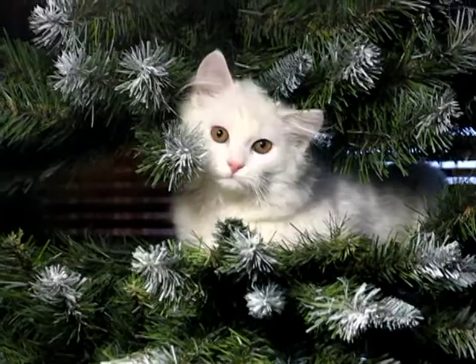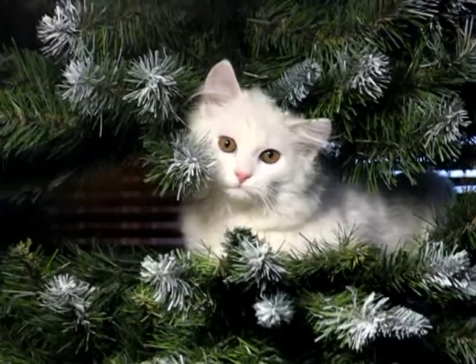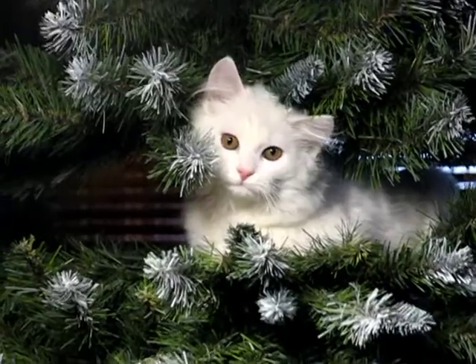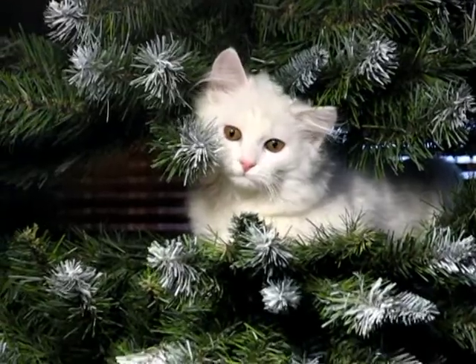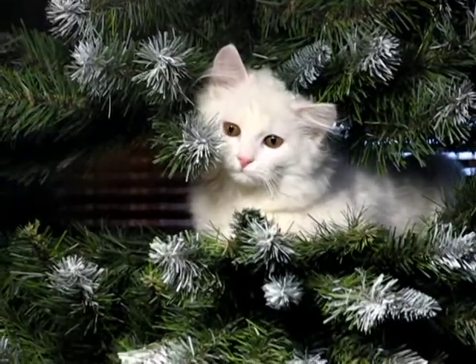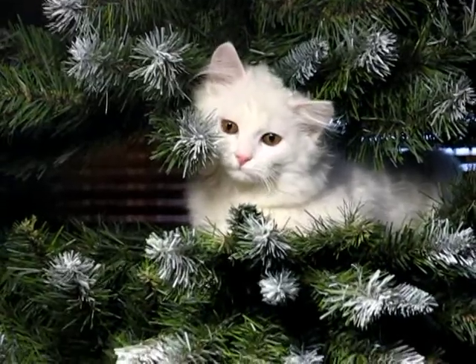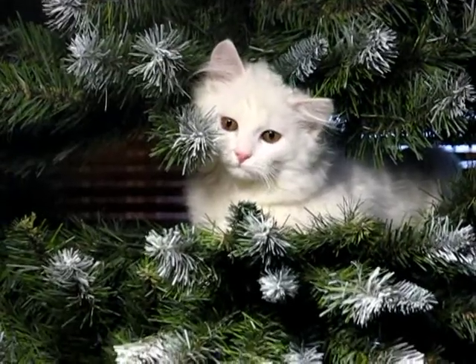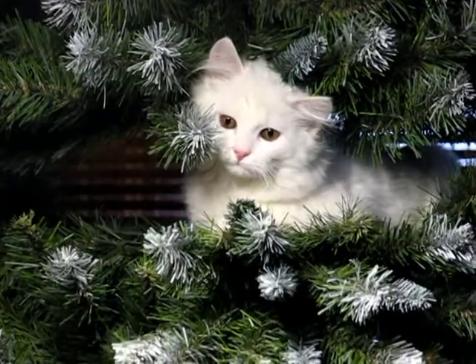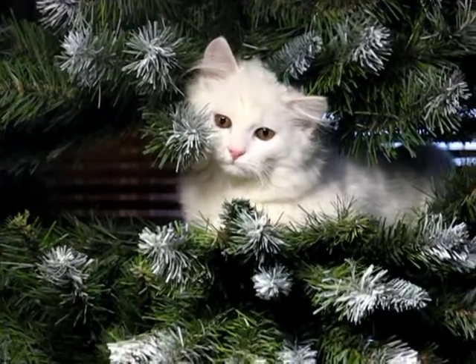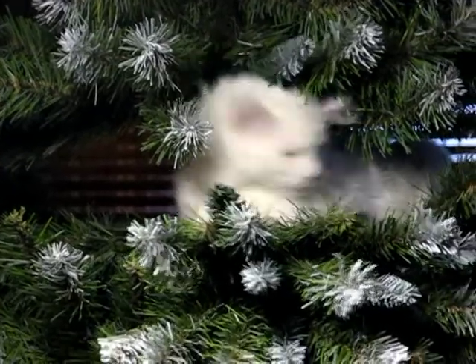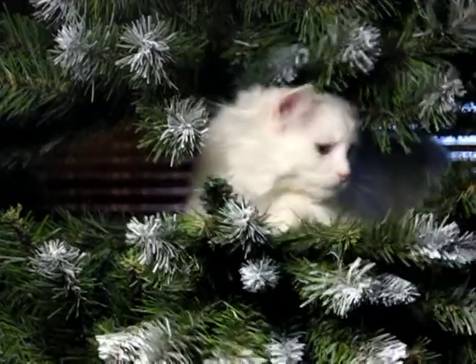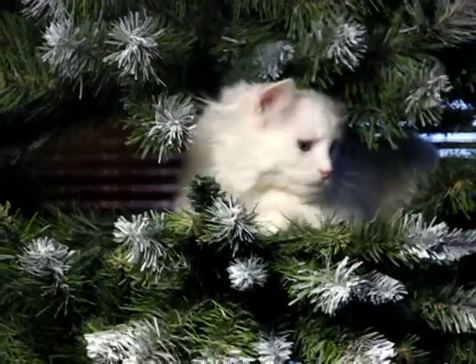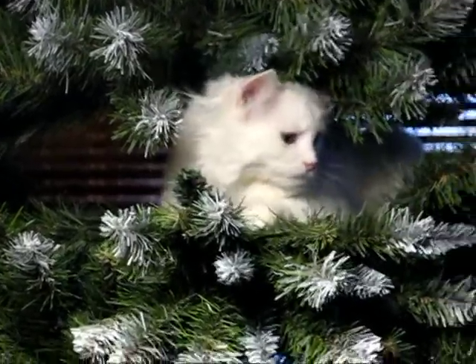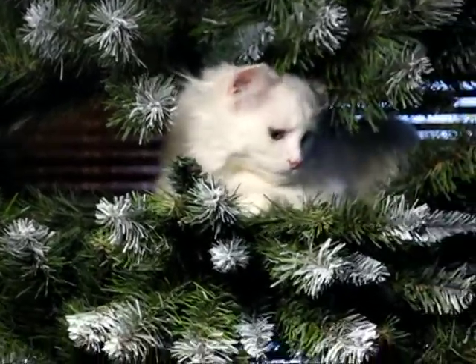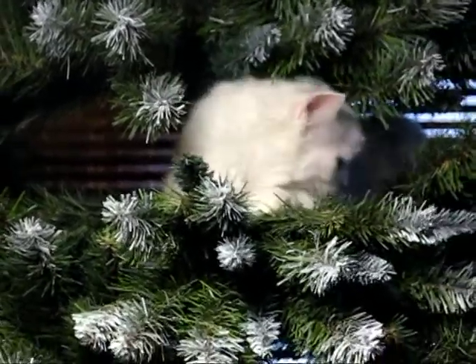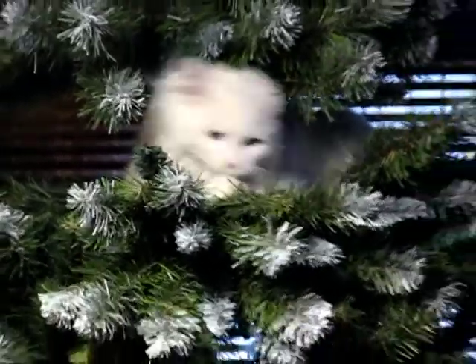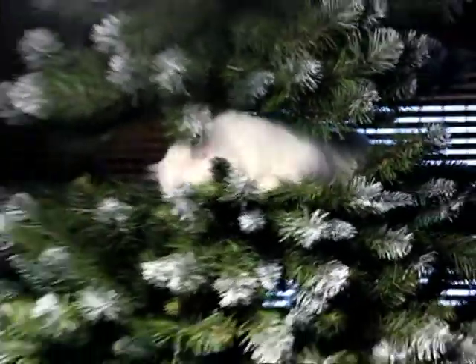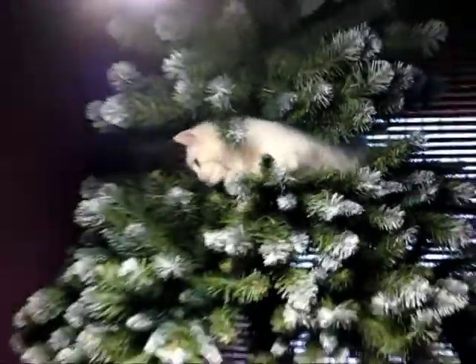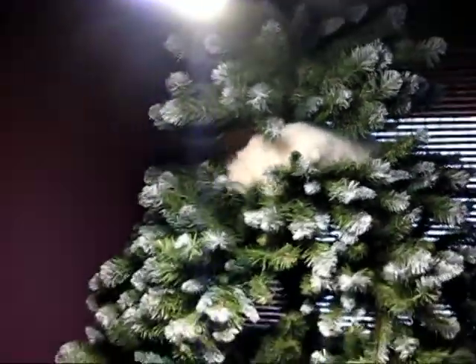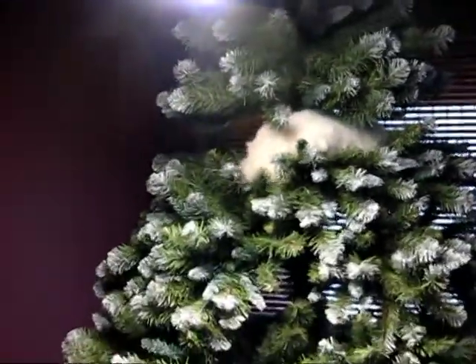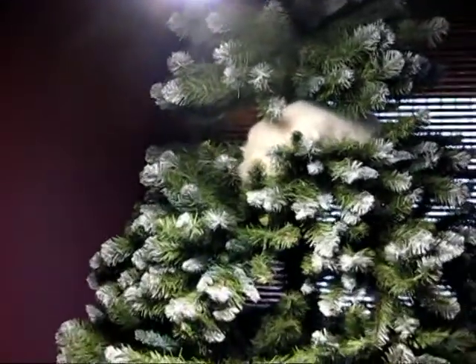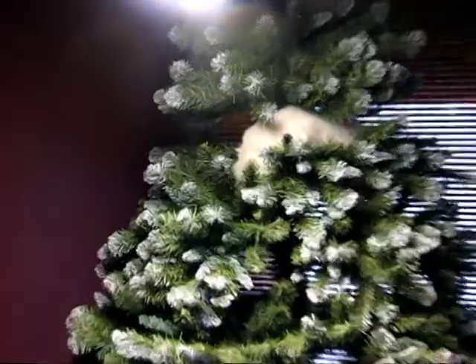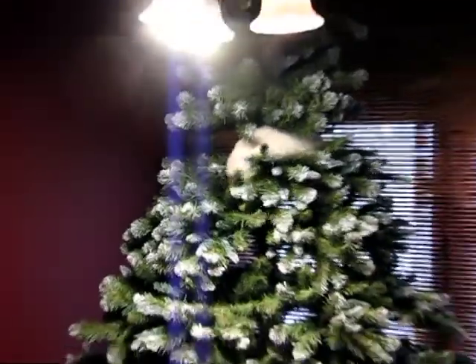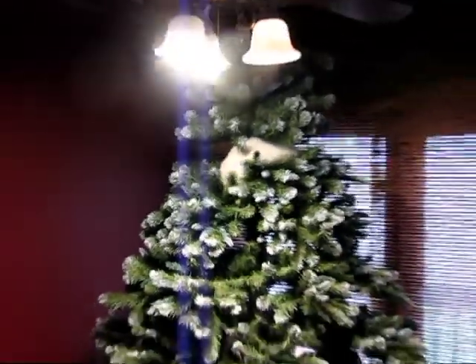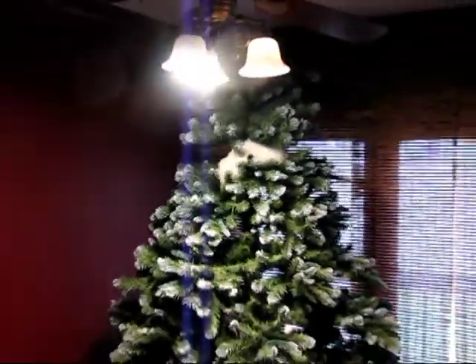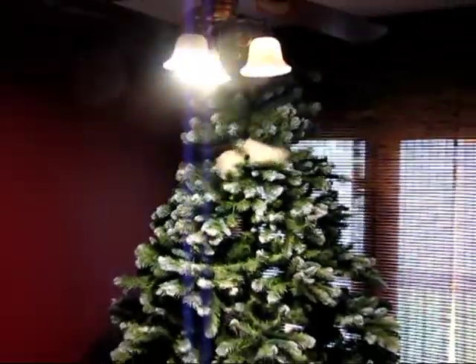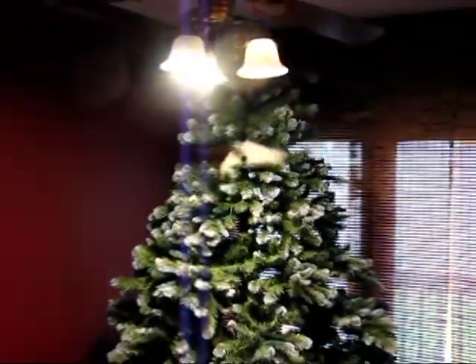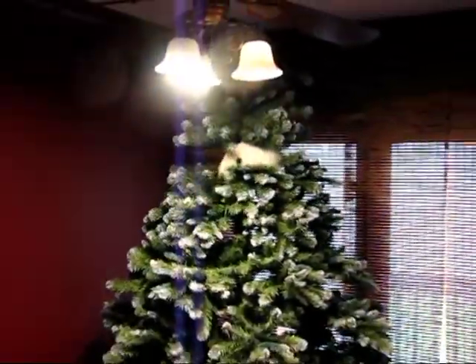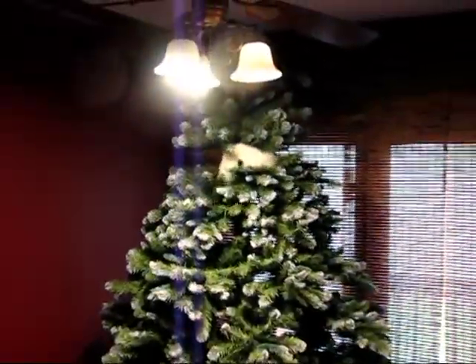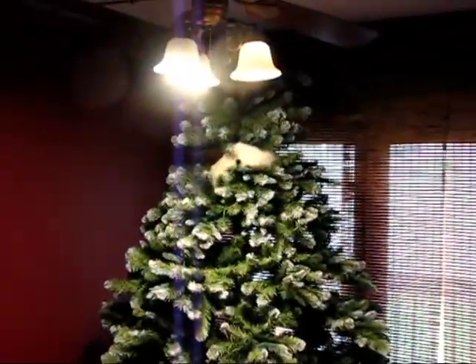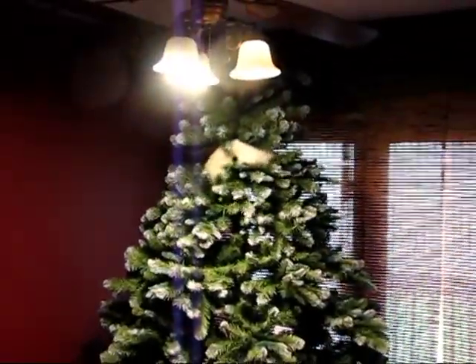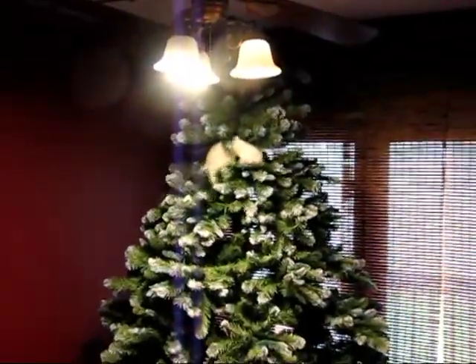As you see, this one's managed to conceal itself all the way from the forest to the living room of this family and their Christmas tree.